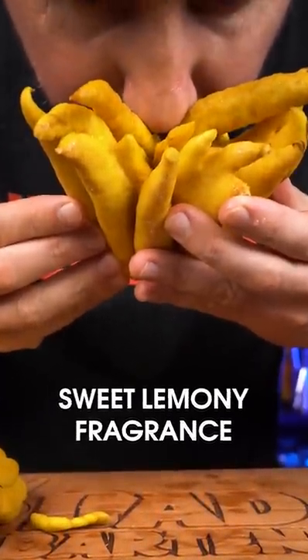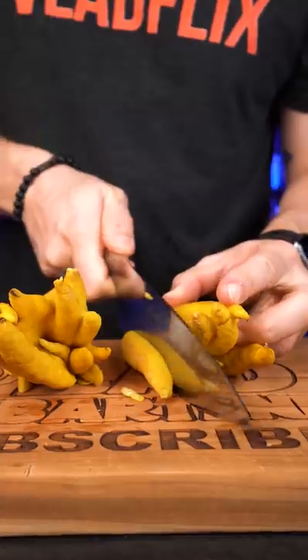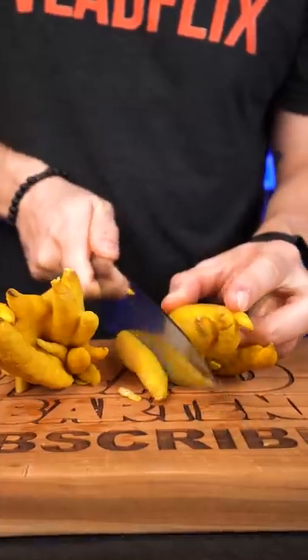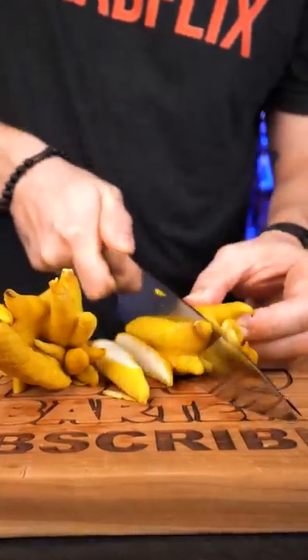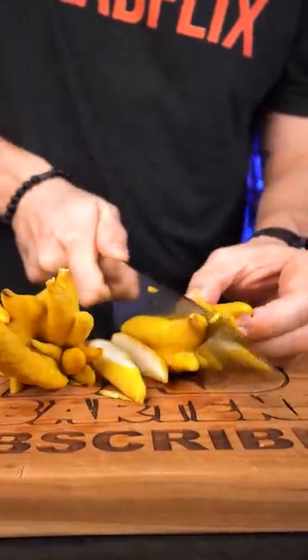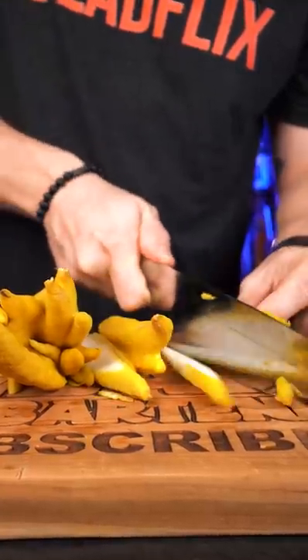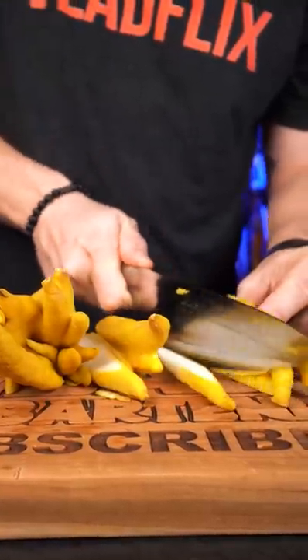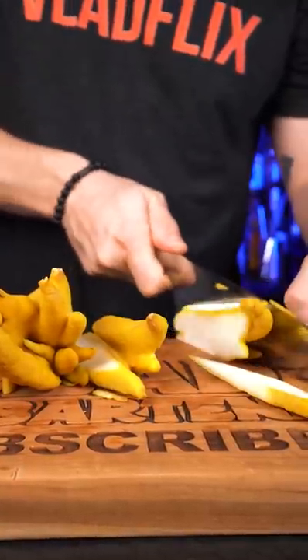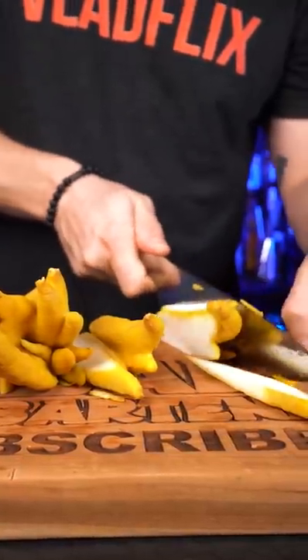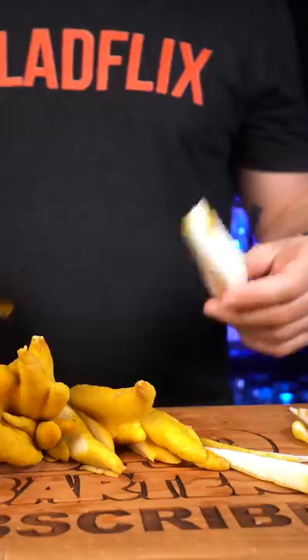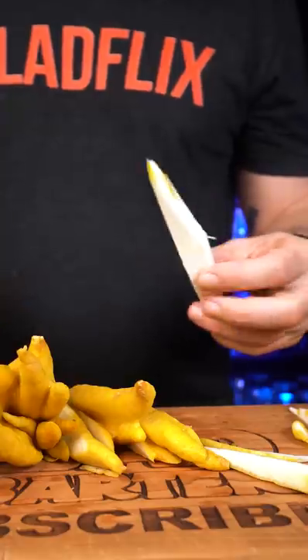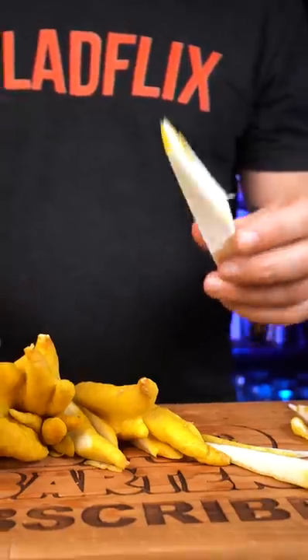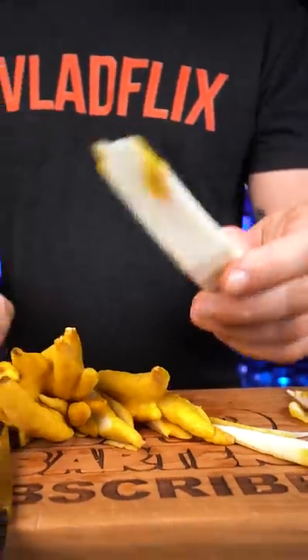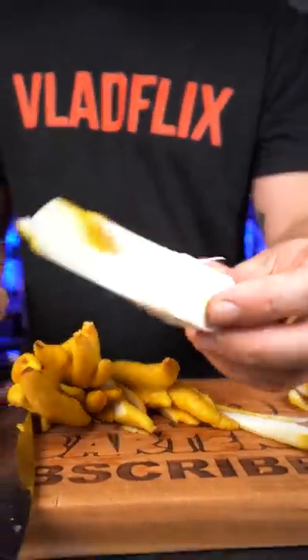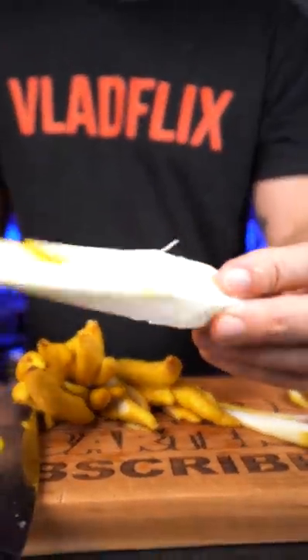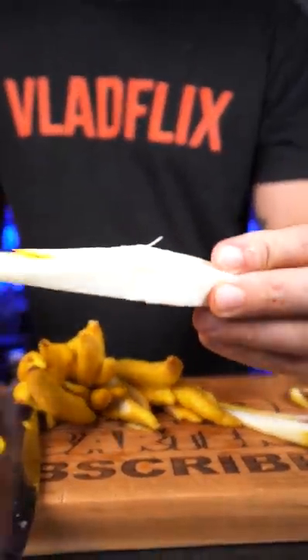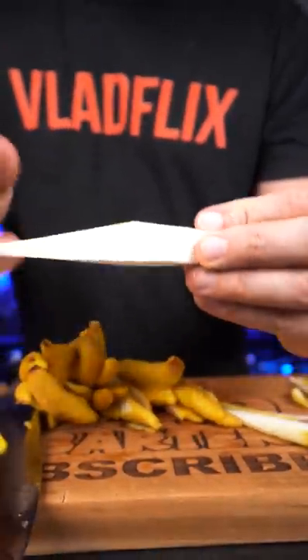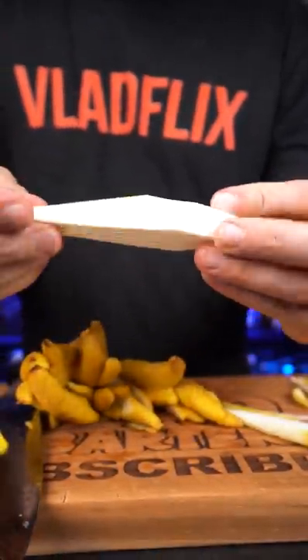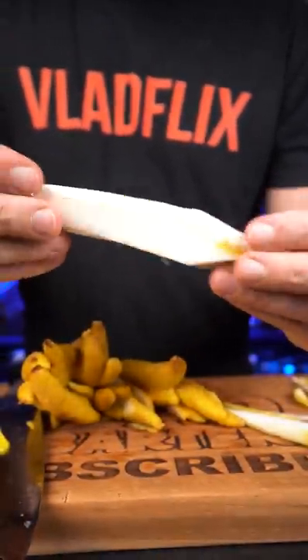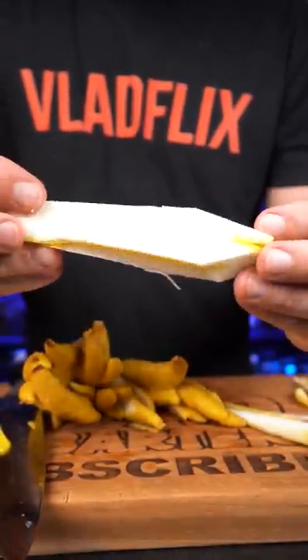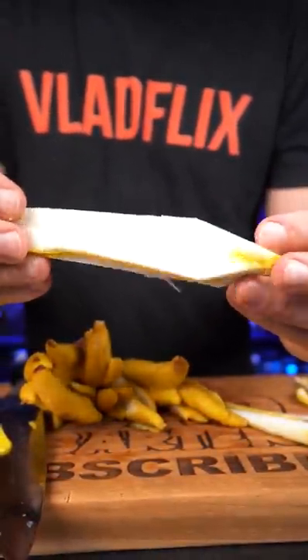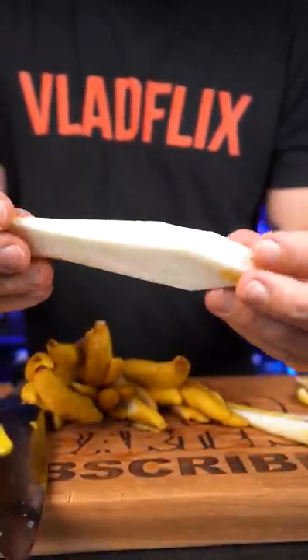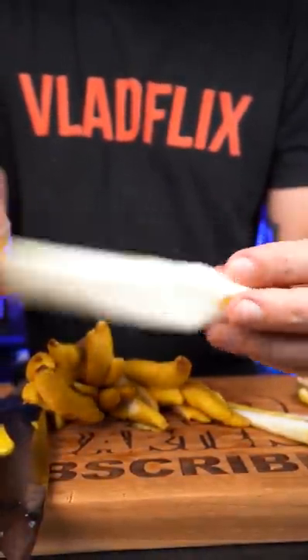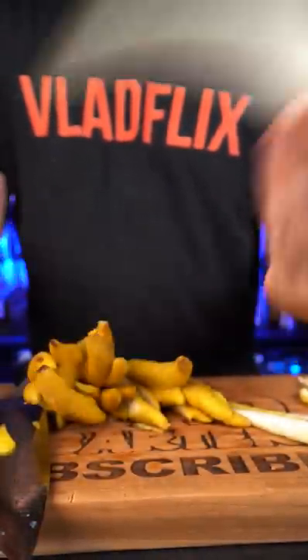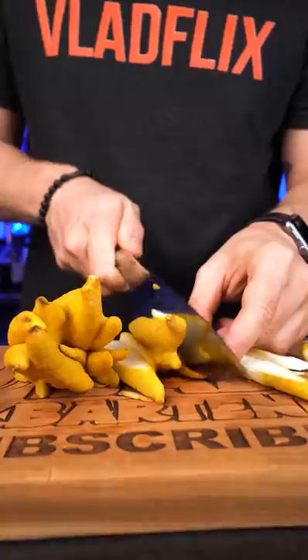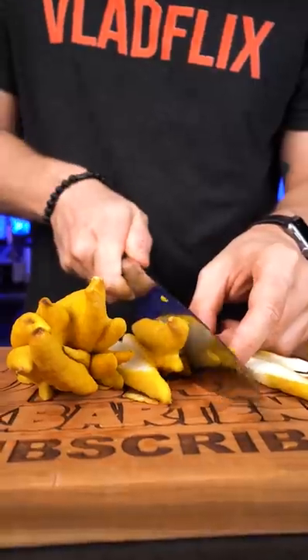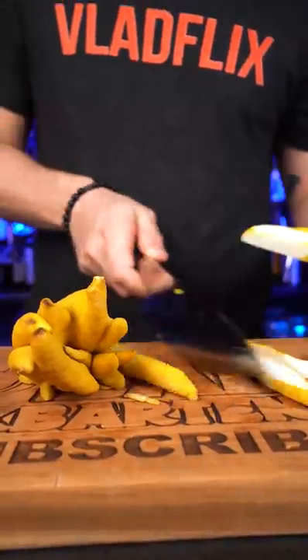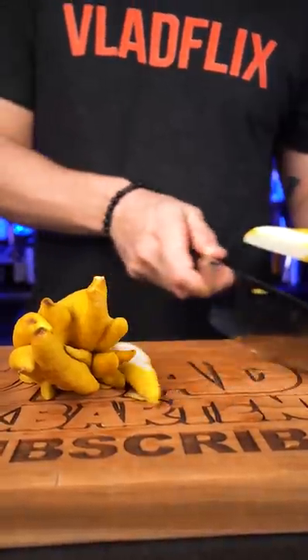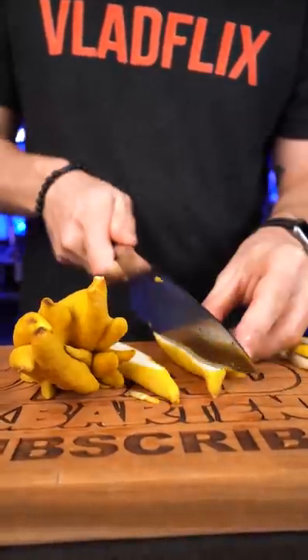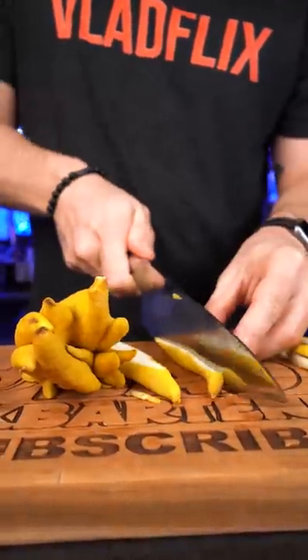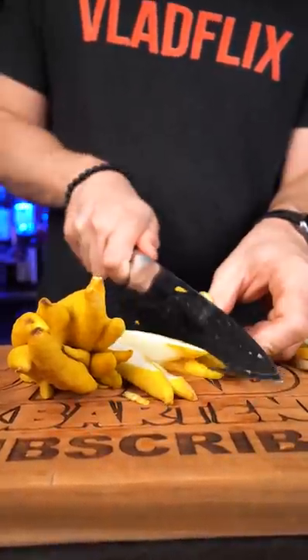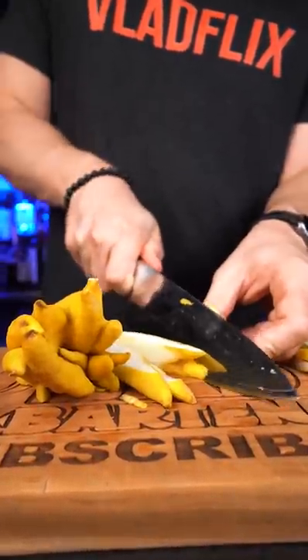Now cut the fingers into smaller pieces. The white pith is not really bitter like in a regular lemon, but still try to remove as much as you can.